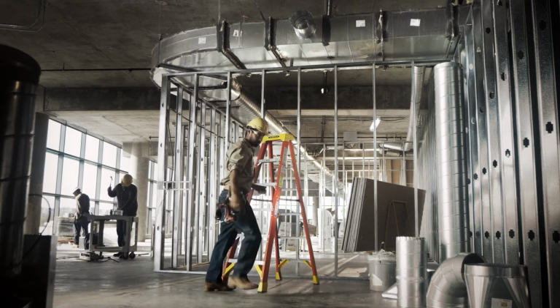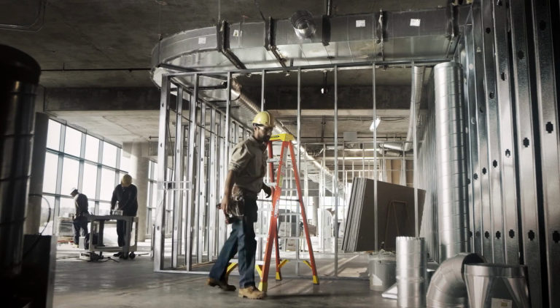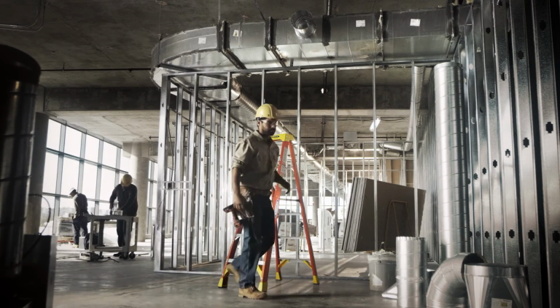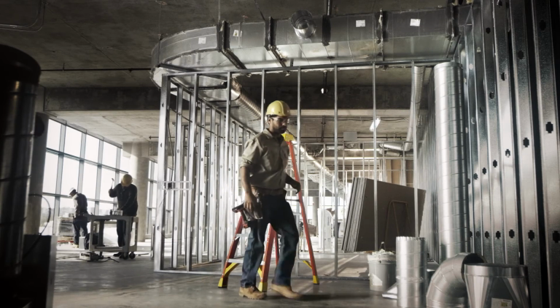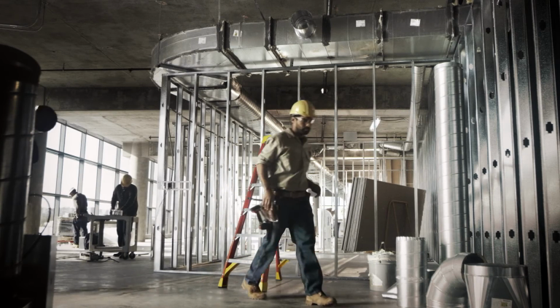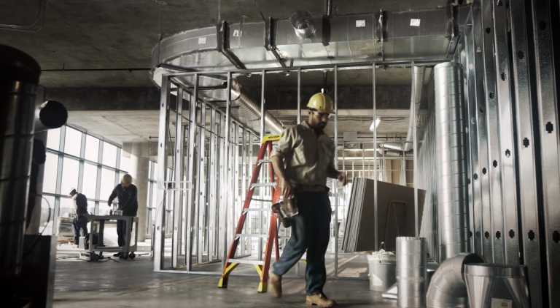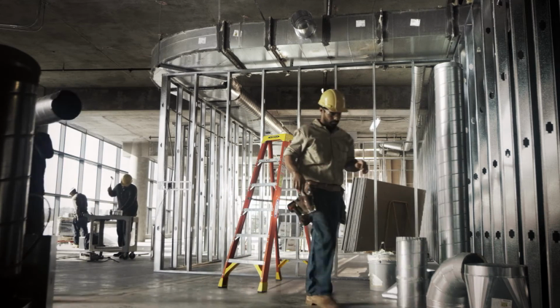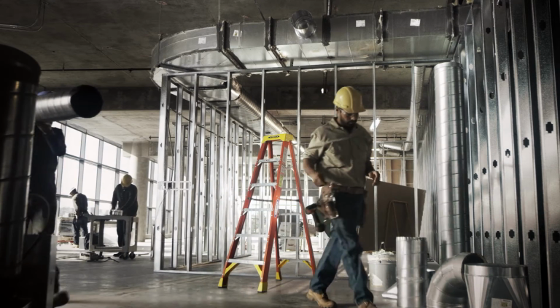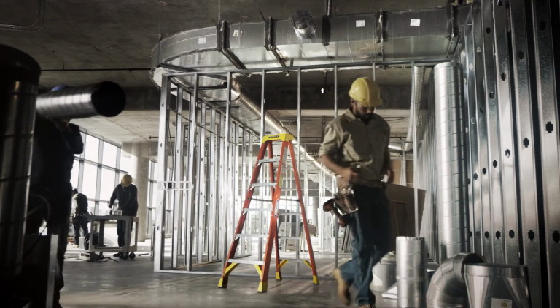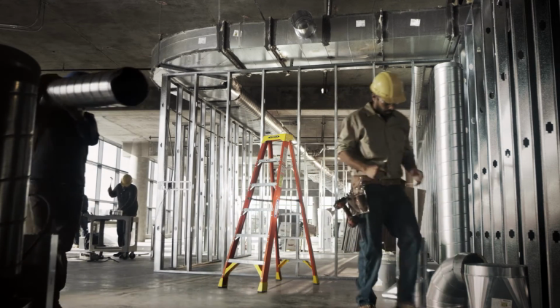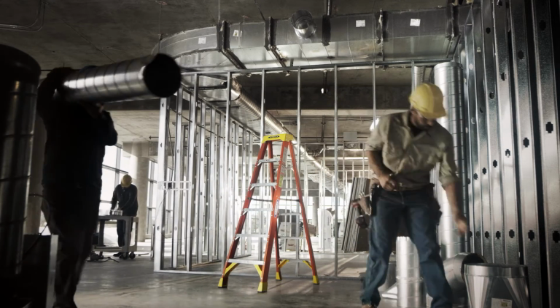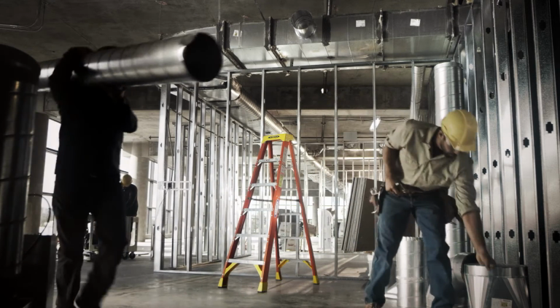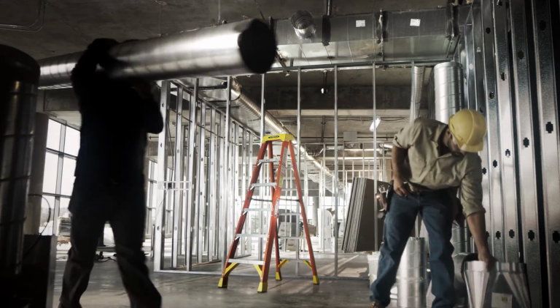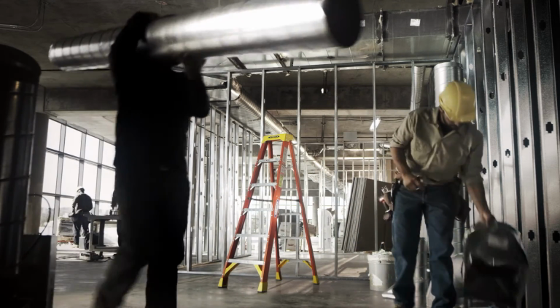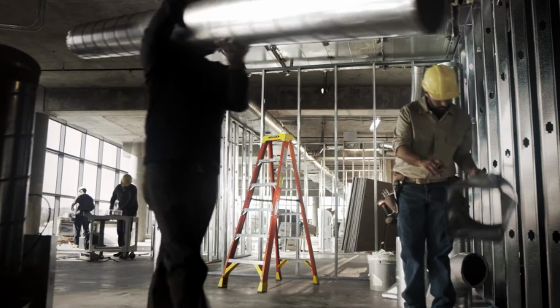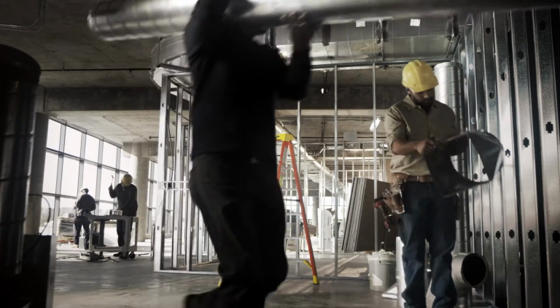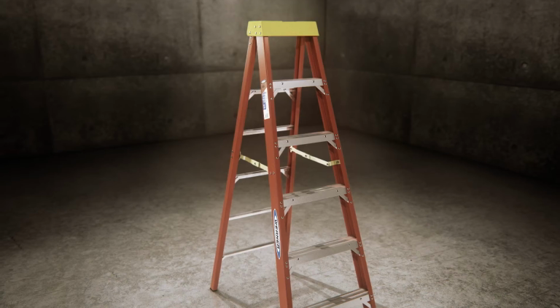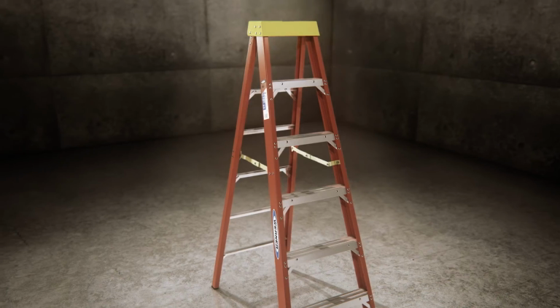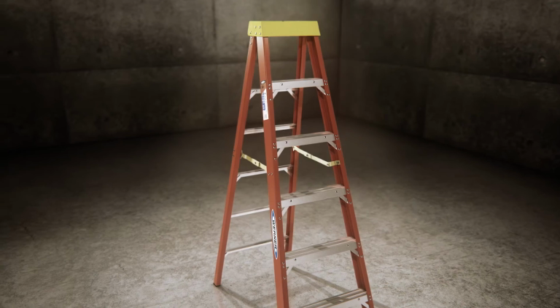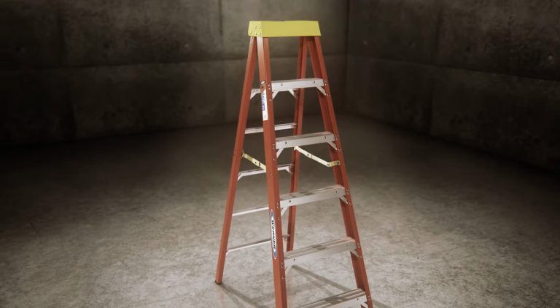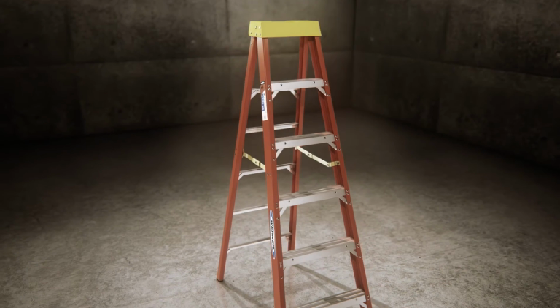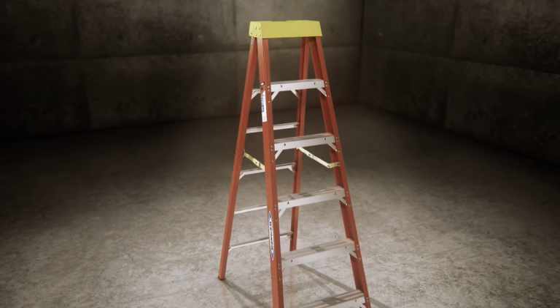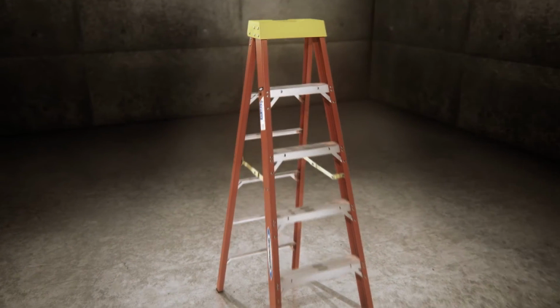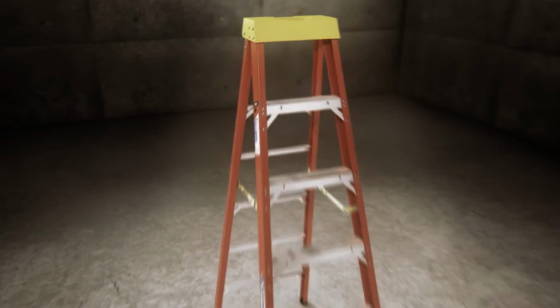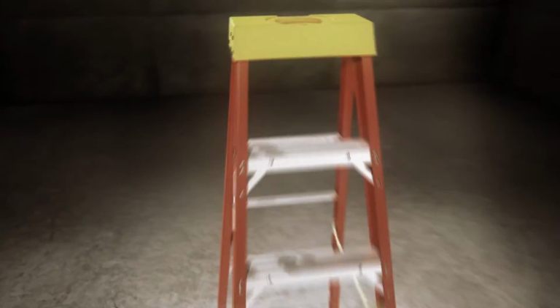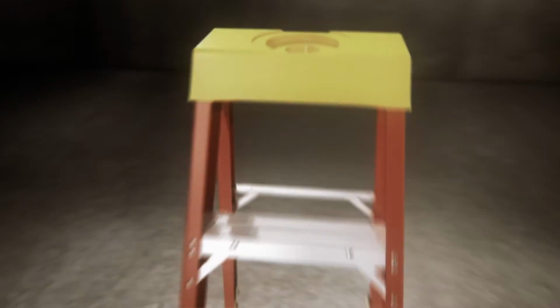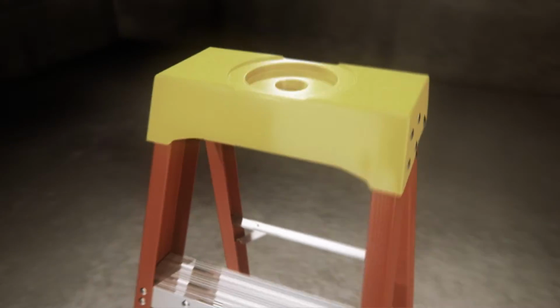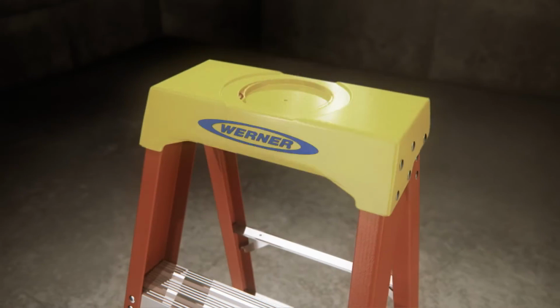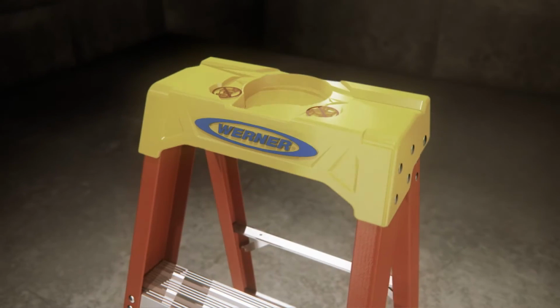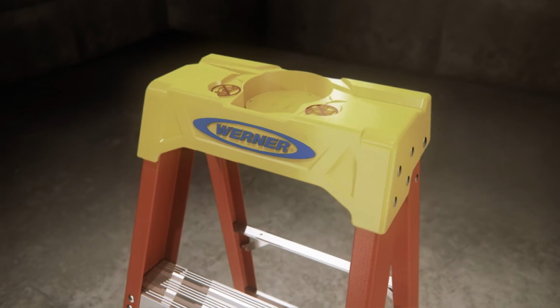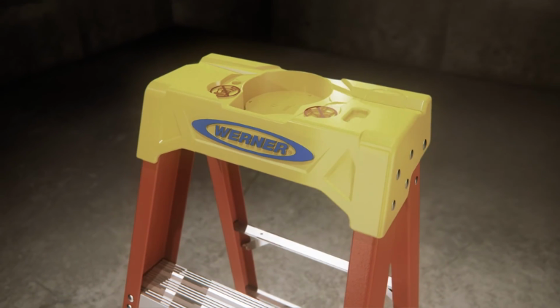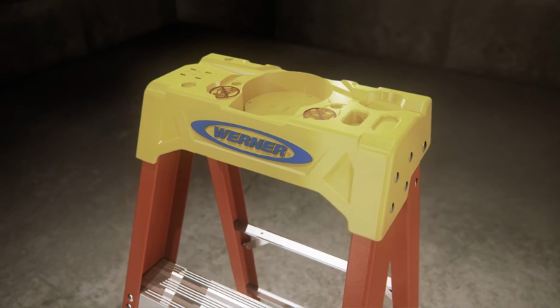Werner believes in ladders that let you focus on the job. So we took the number one selling pro stepladder and made it even better.